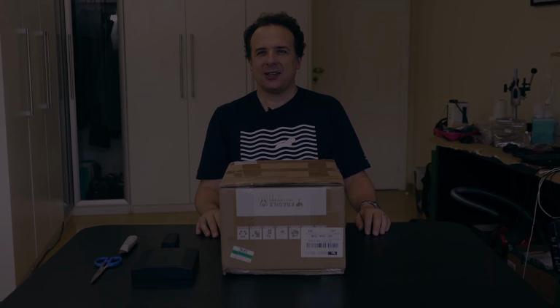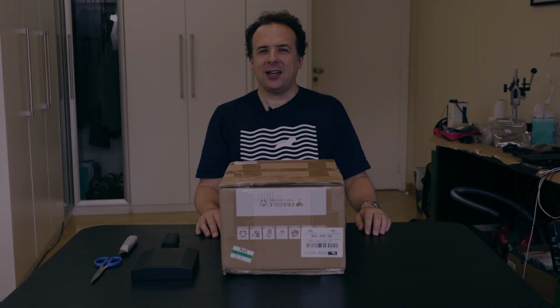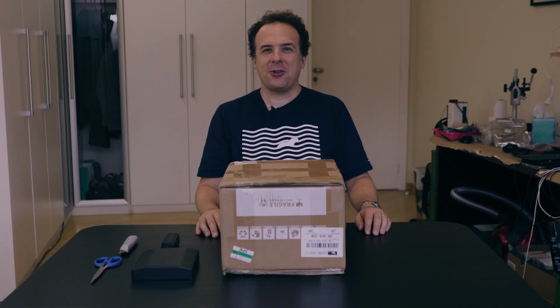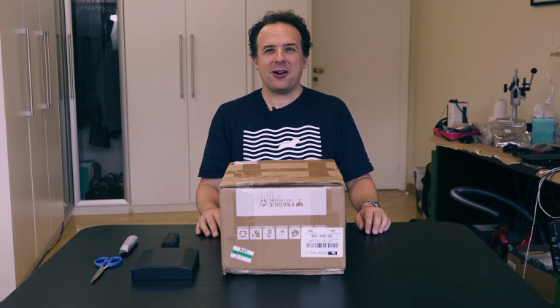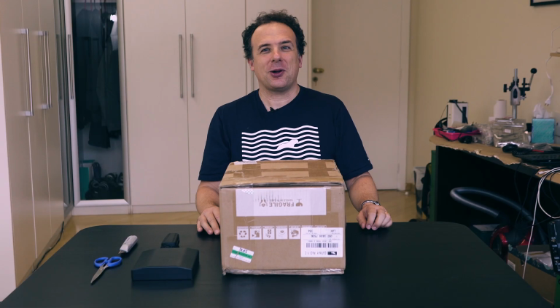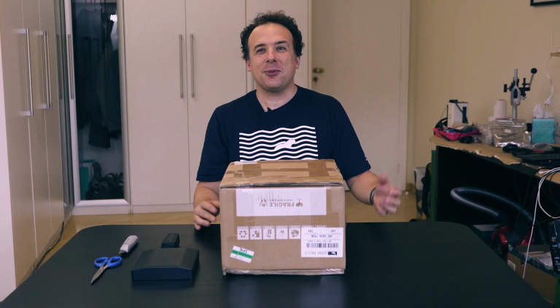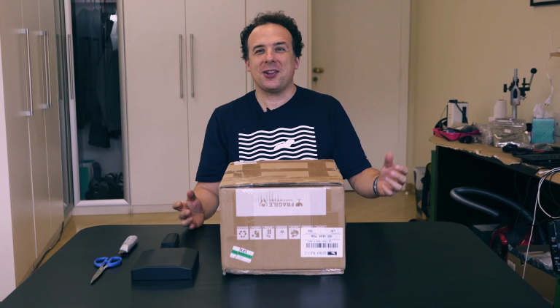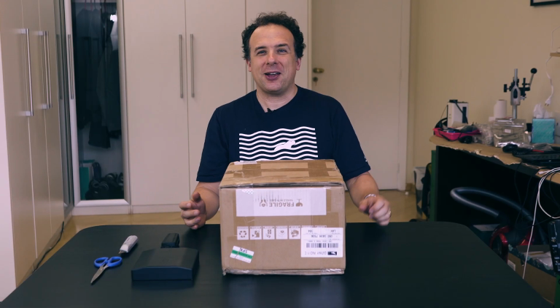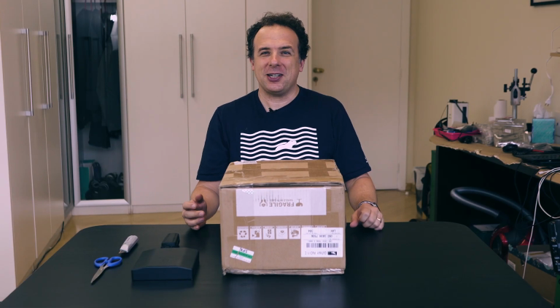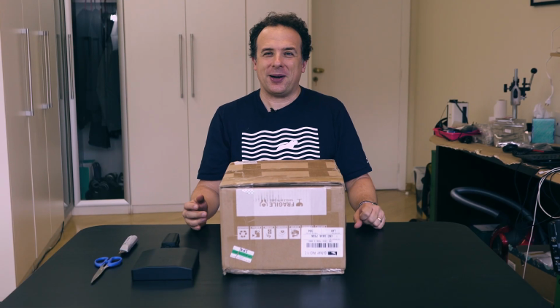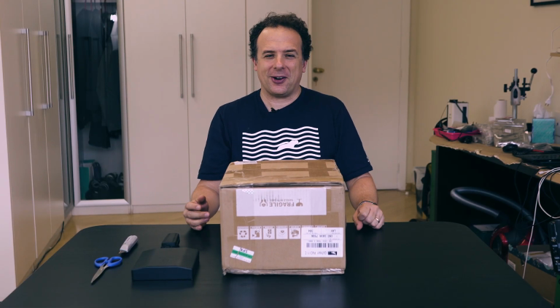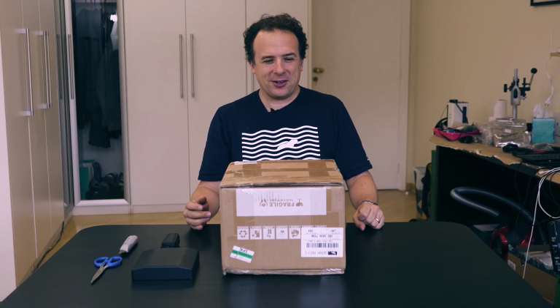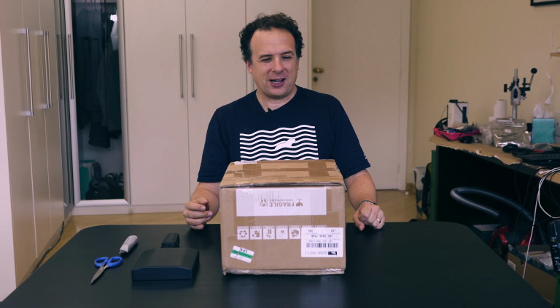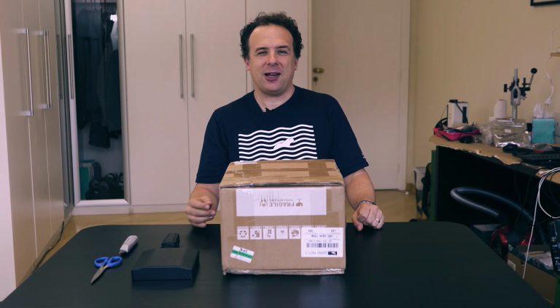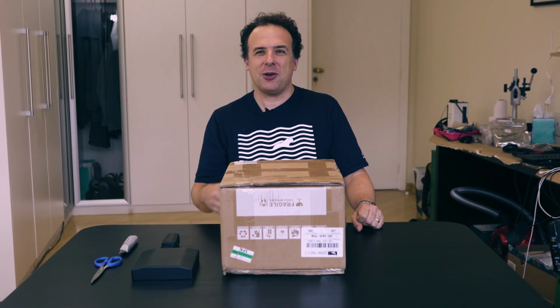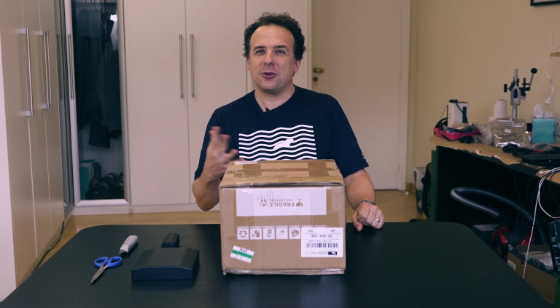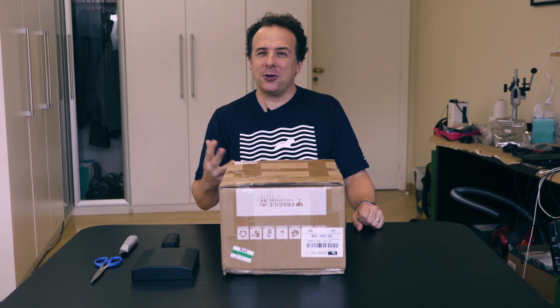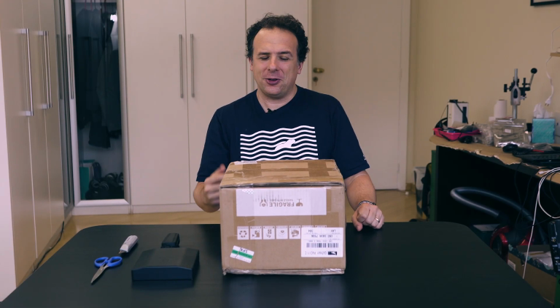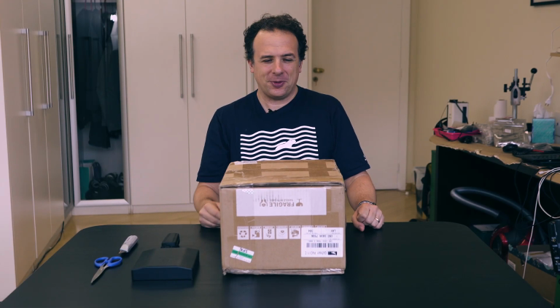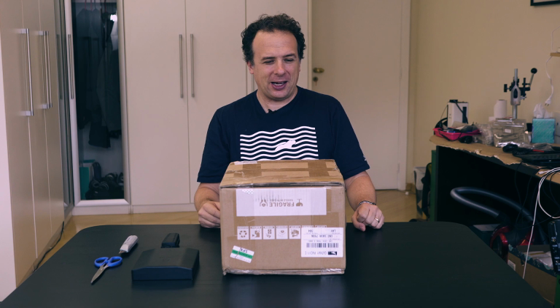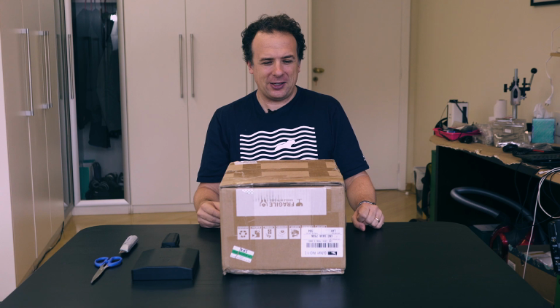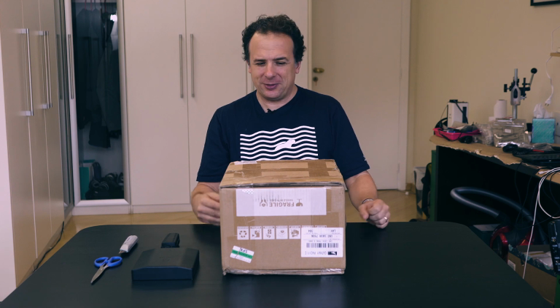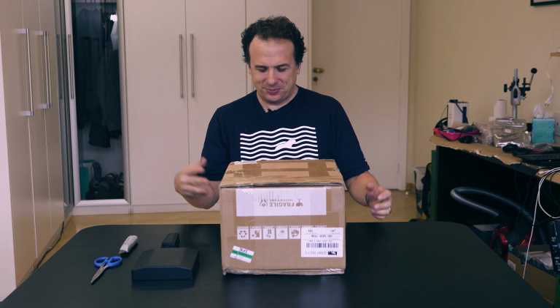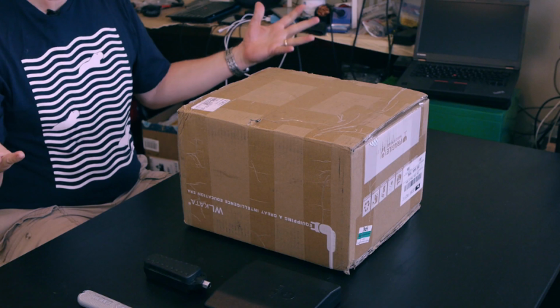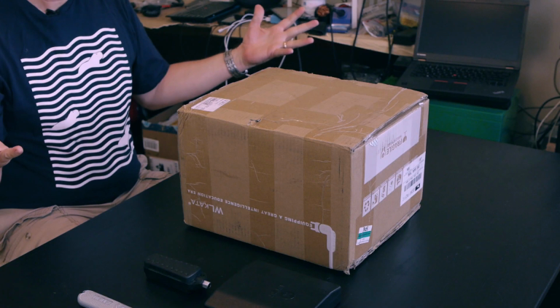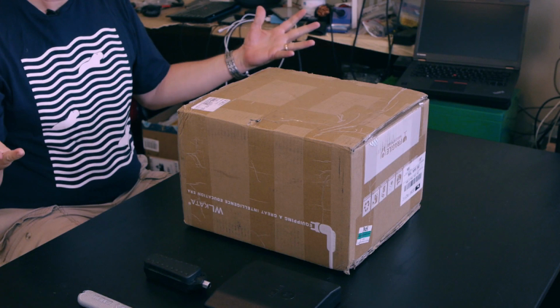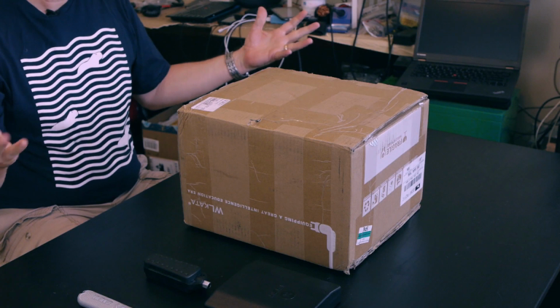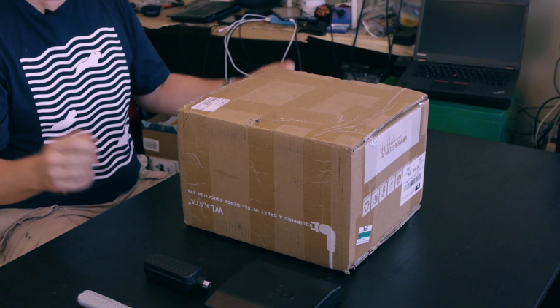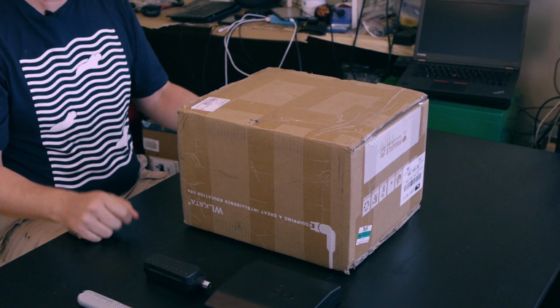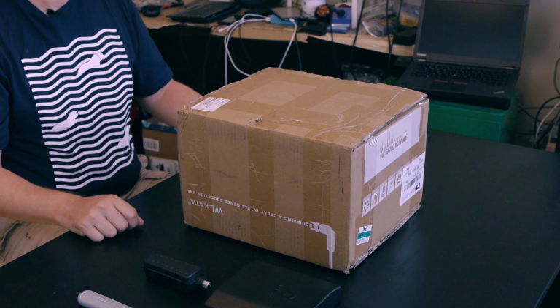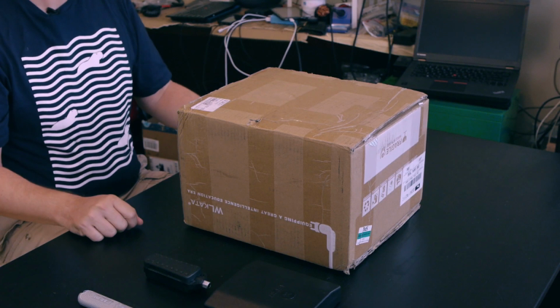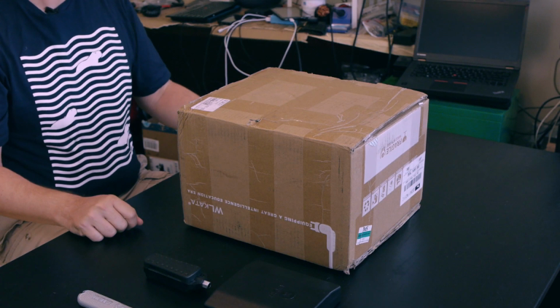Hello there, welcome to the IoT Empire. I'm your host Olno and I have something really special for you today.